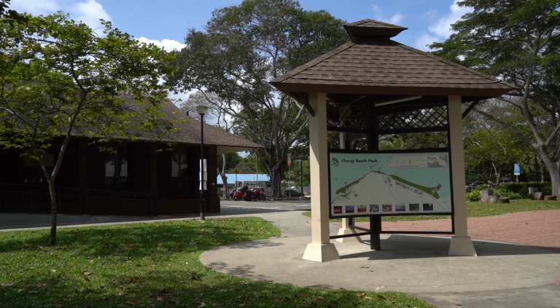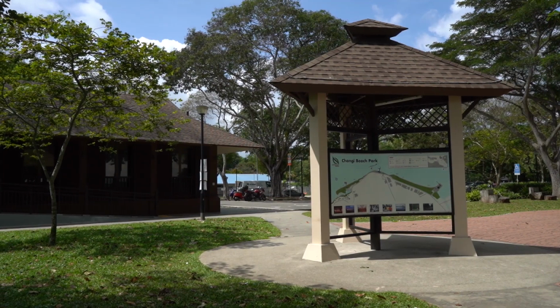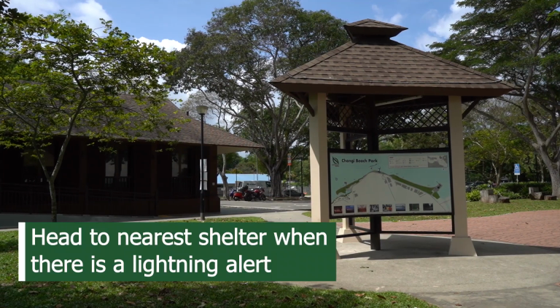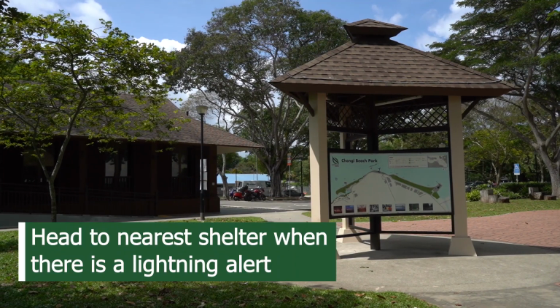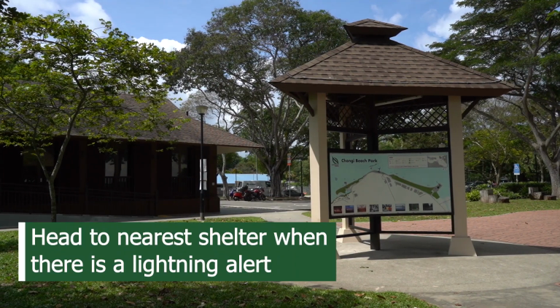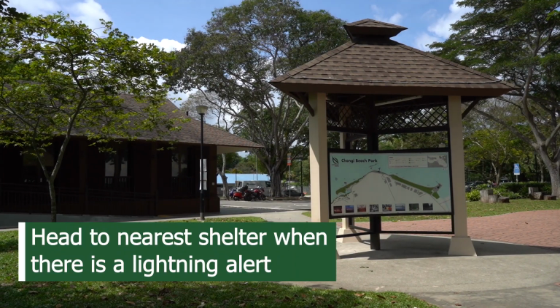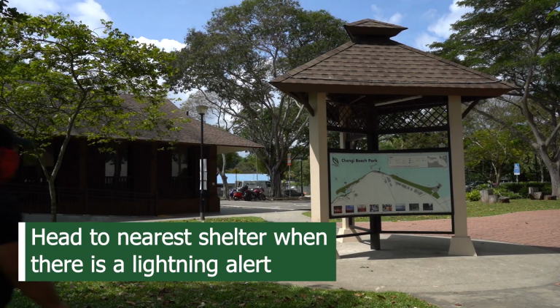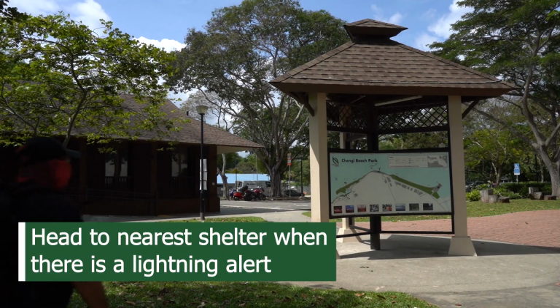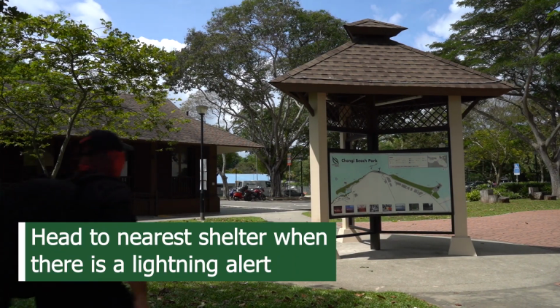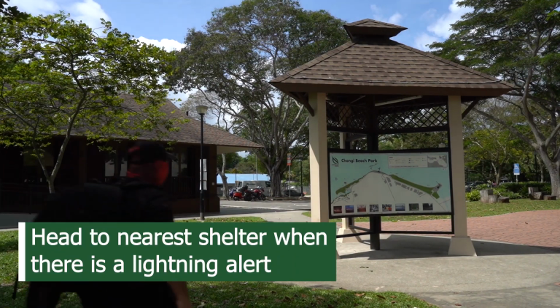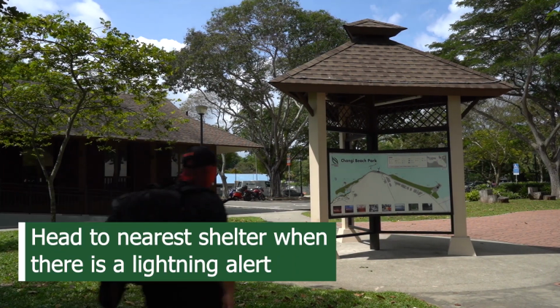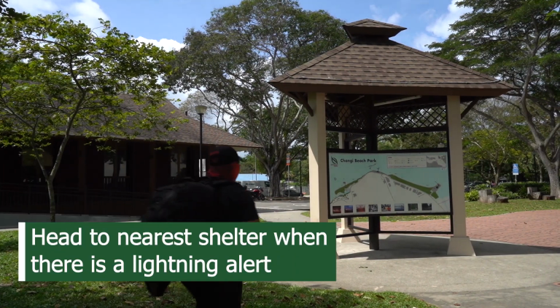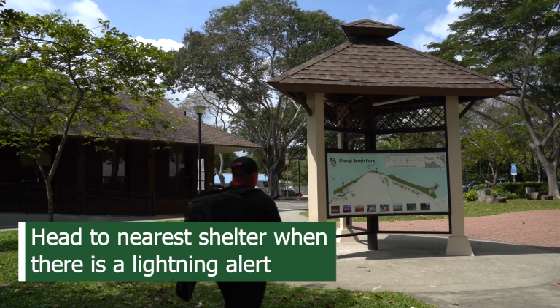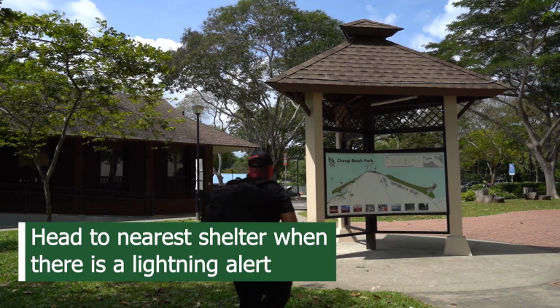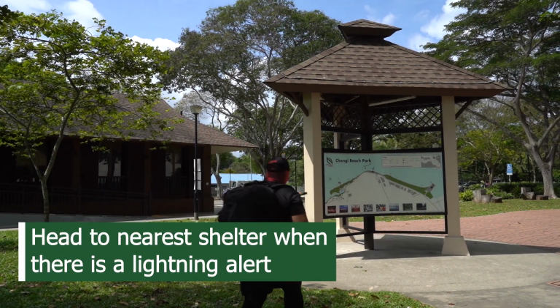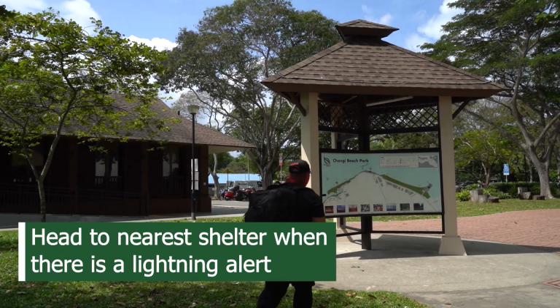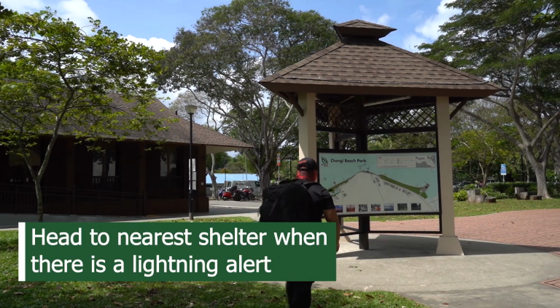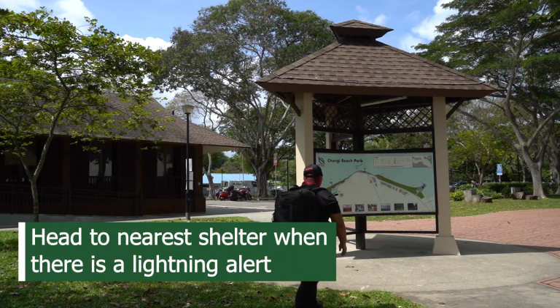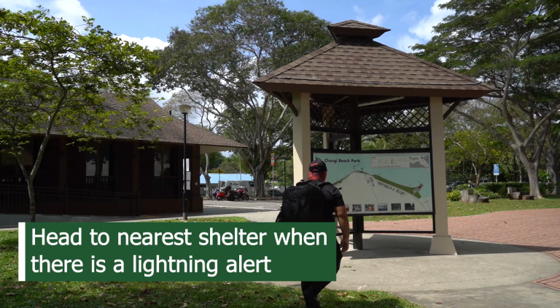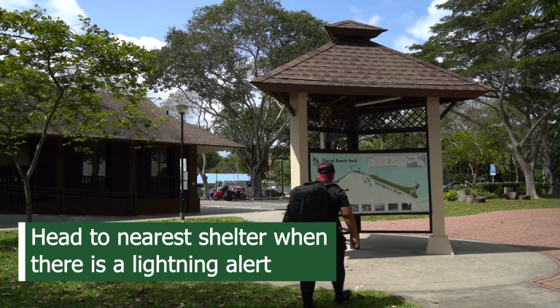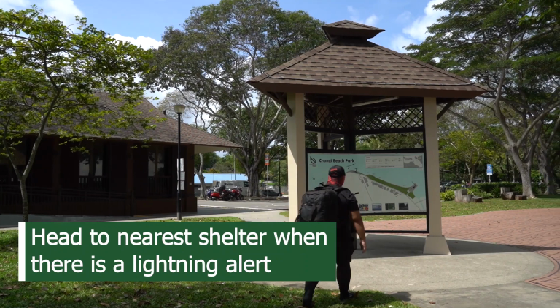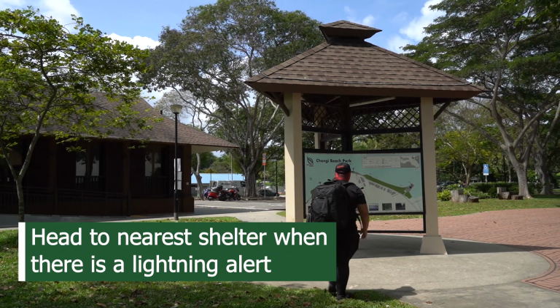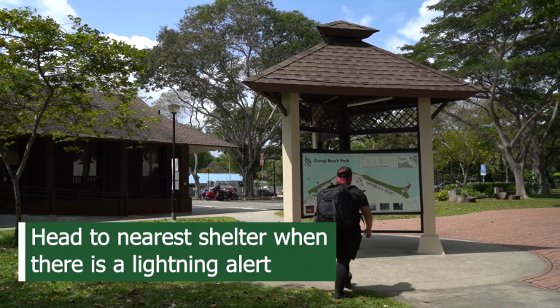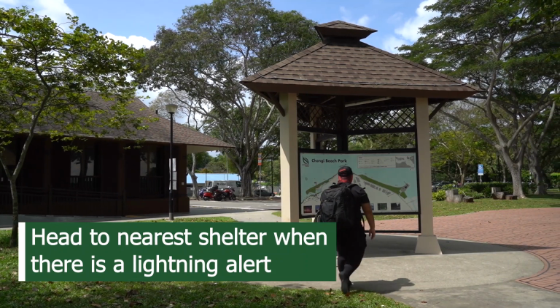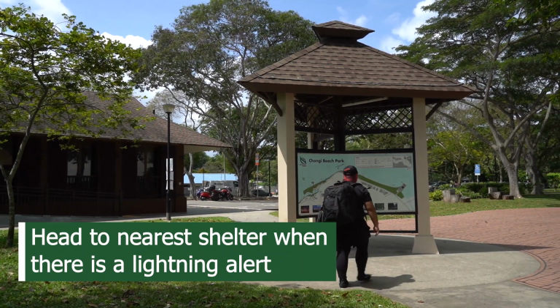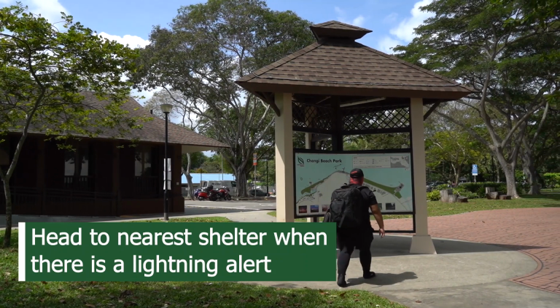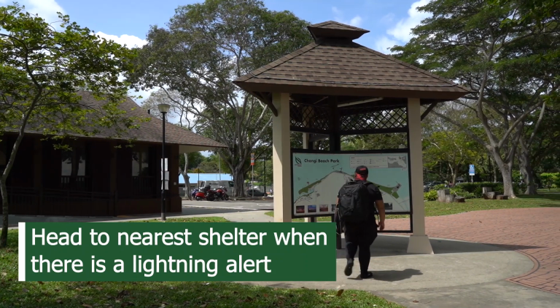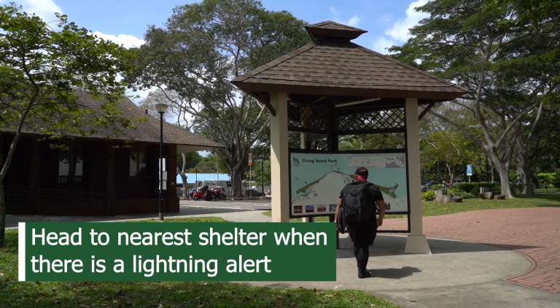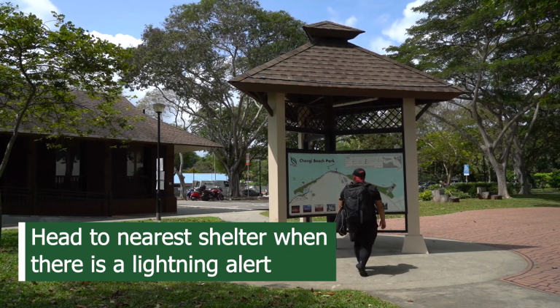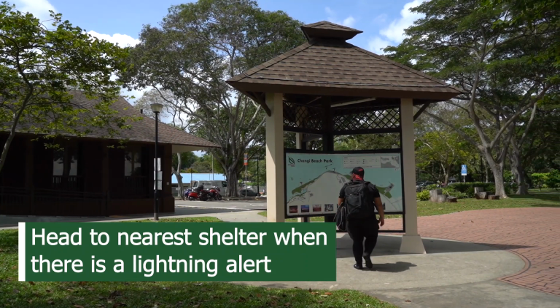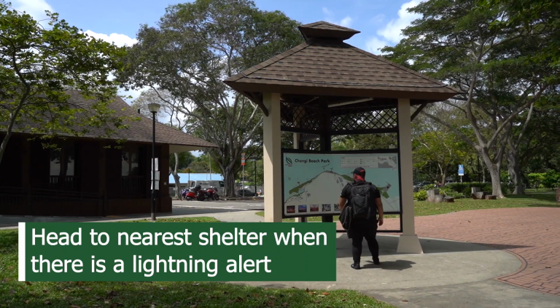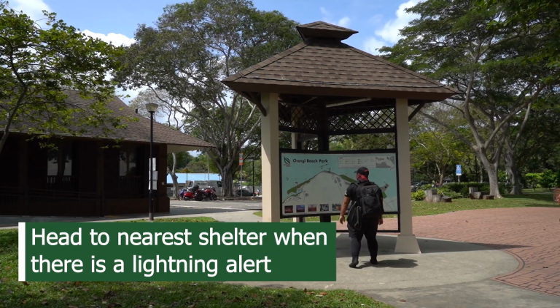Should there be a sudden change in weather or a lightning alert, stay calm and move to the nearest shelter.